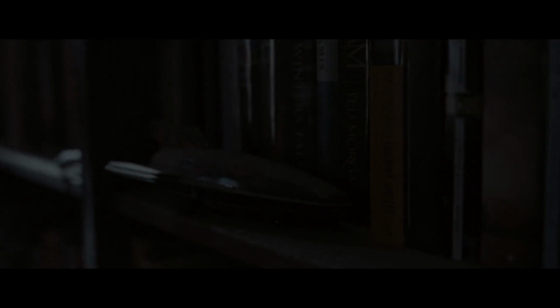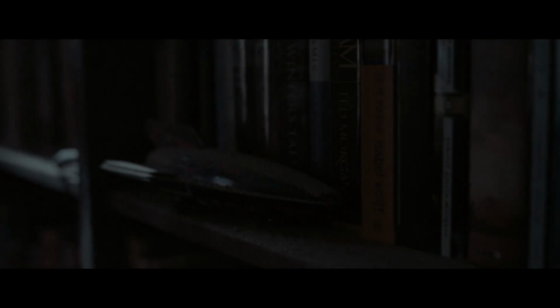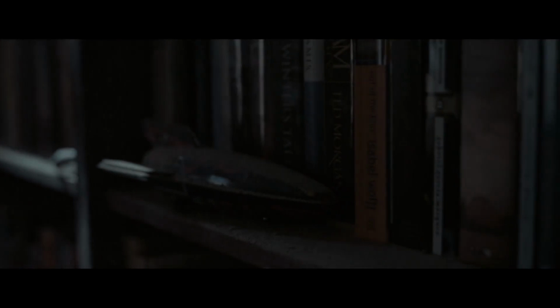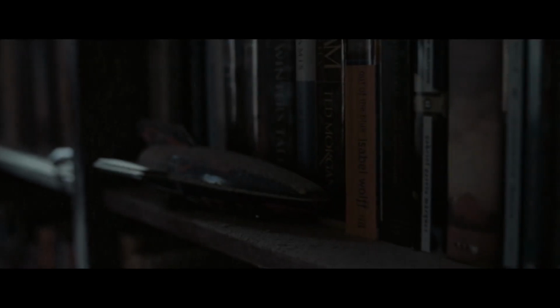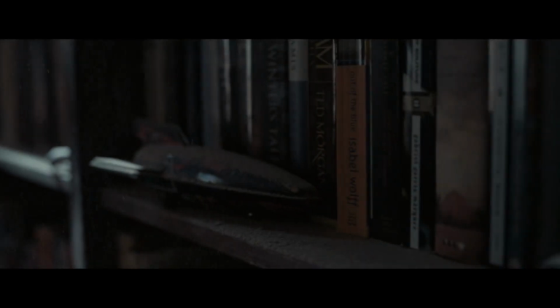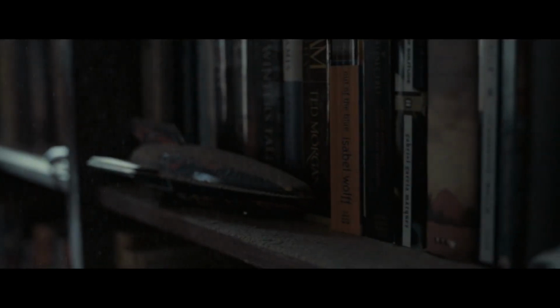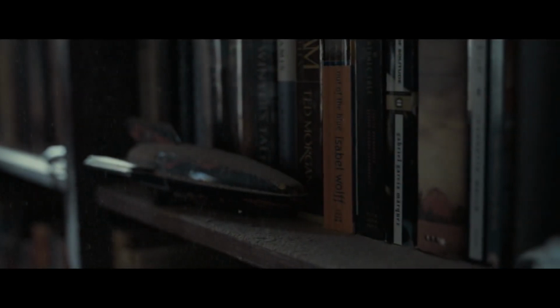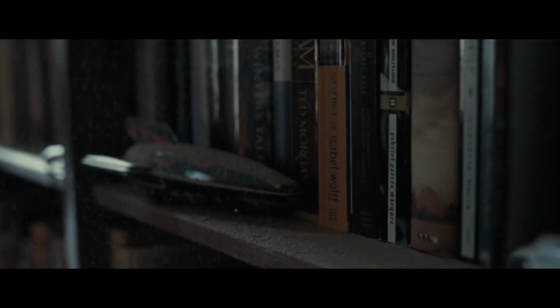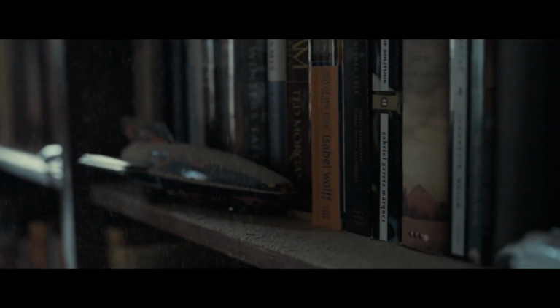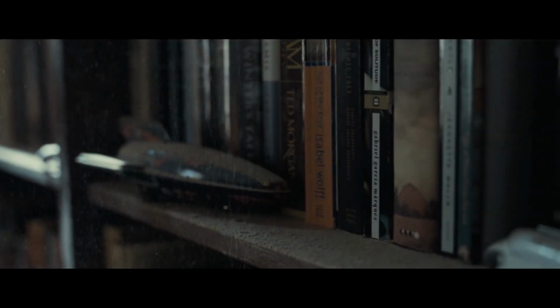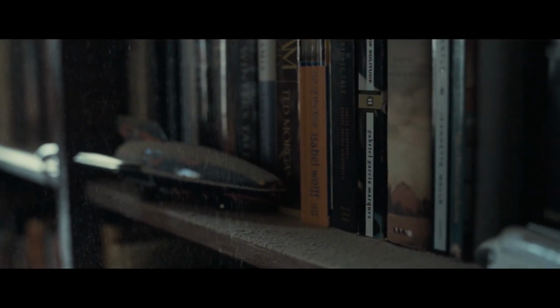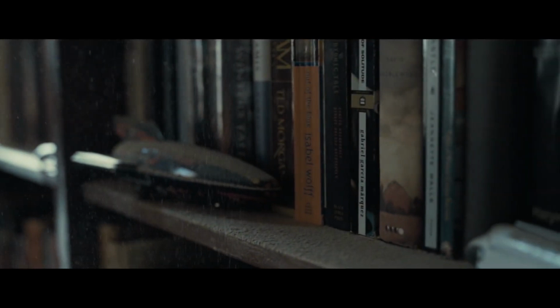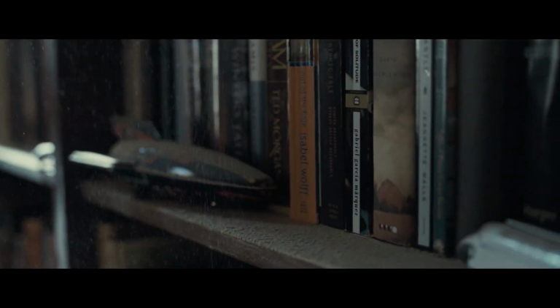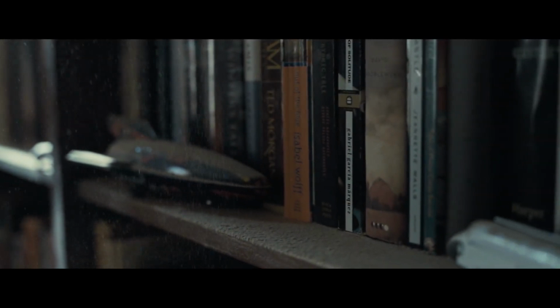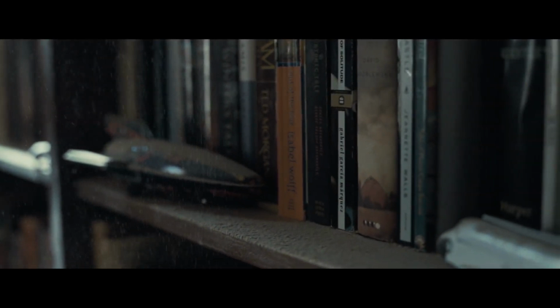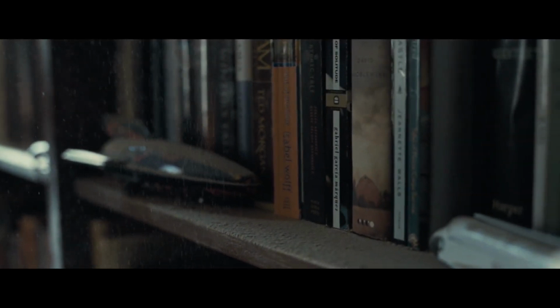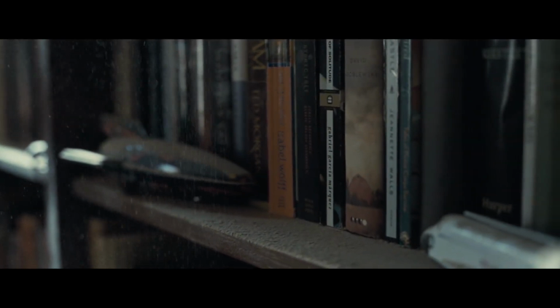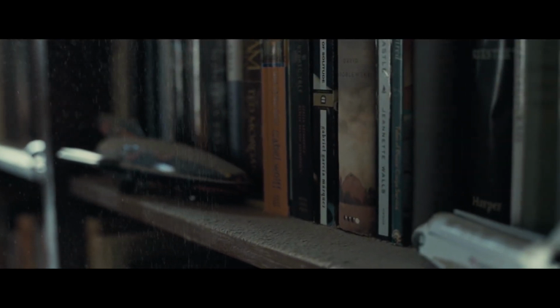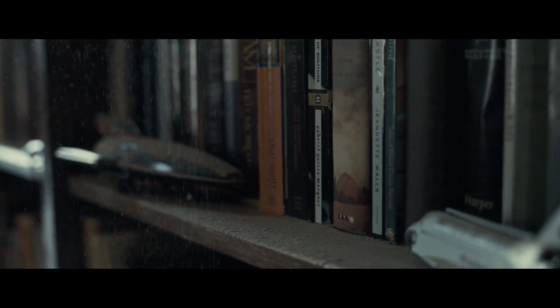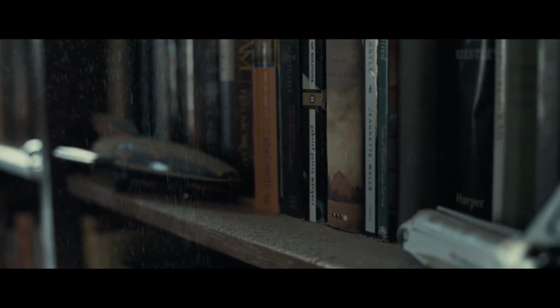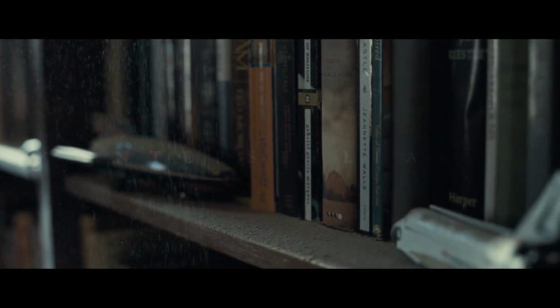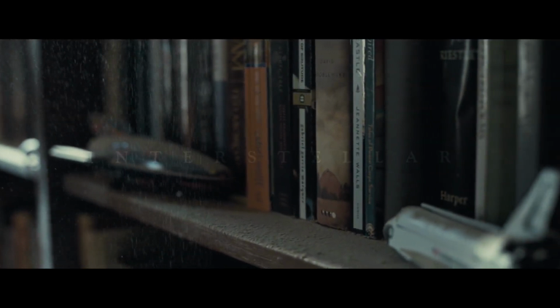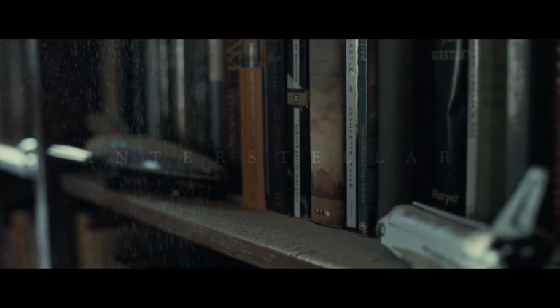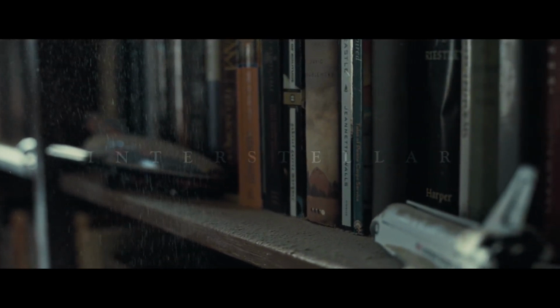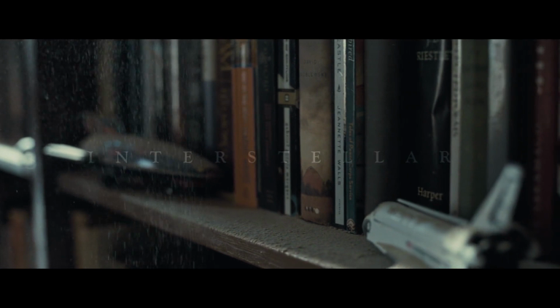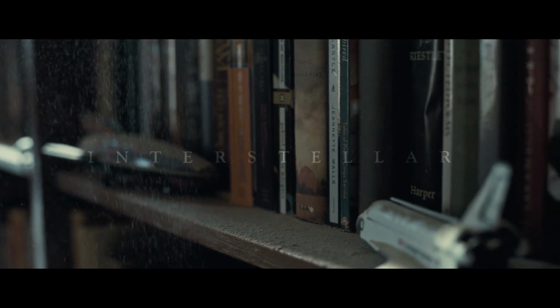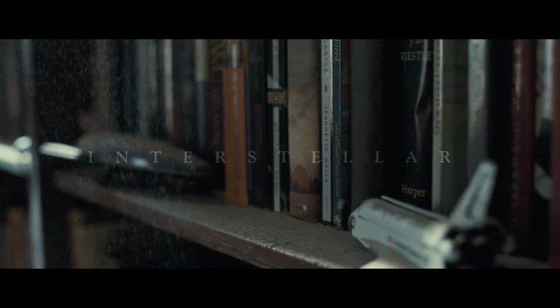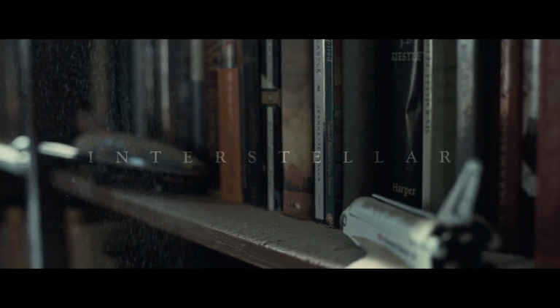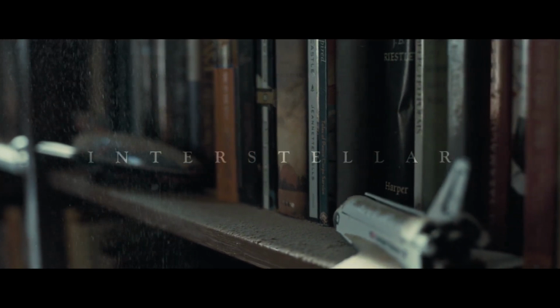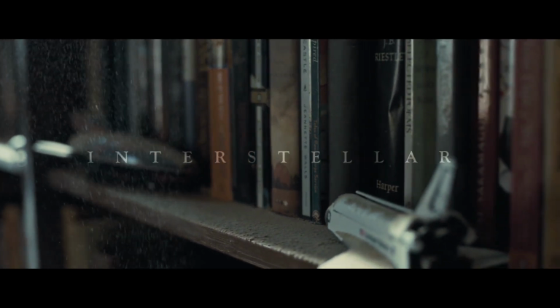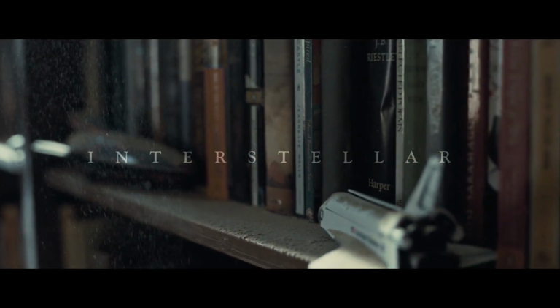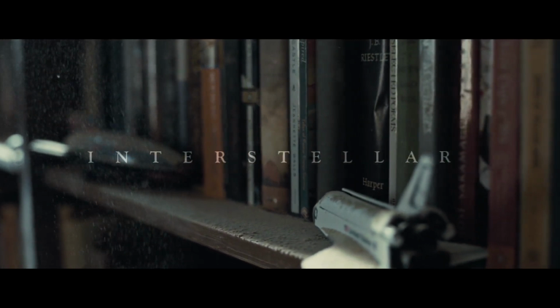Hello, I hope everyone is doing well. Today I will be speaking on the movie Interstellar, a brief explanation on its plot.